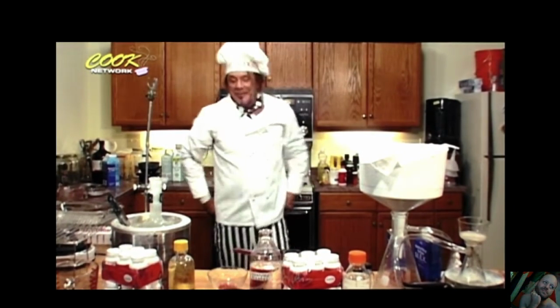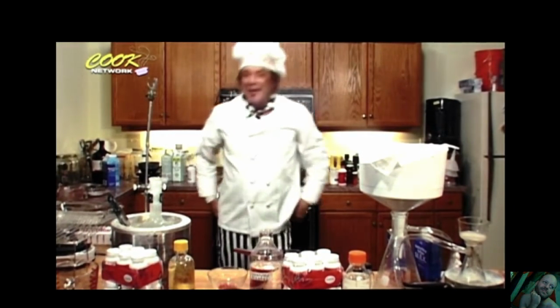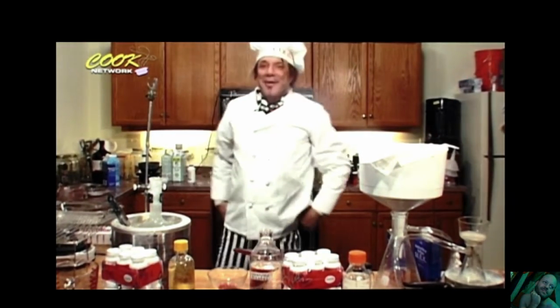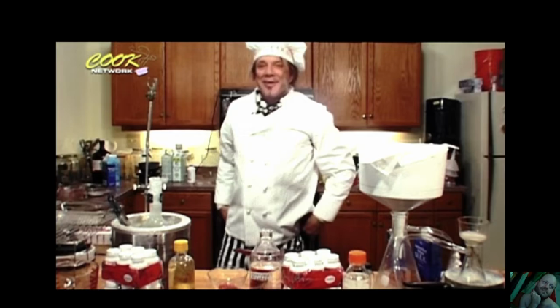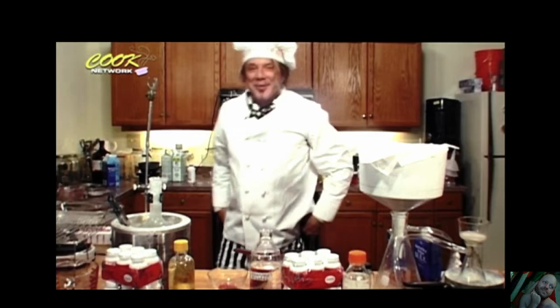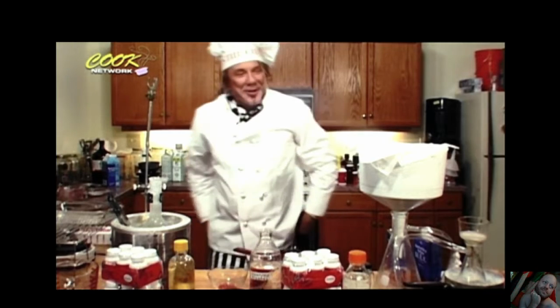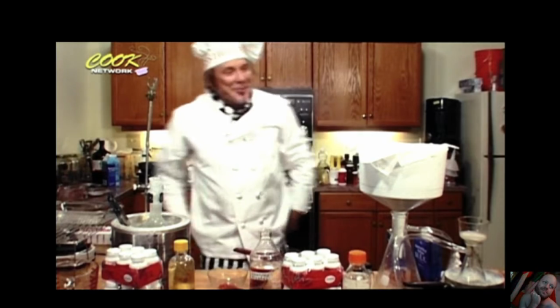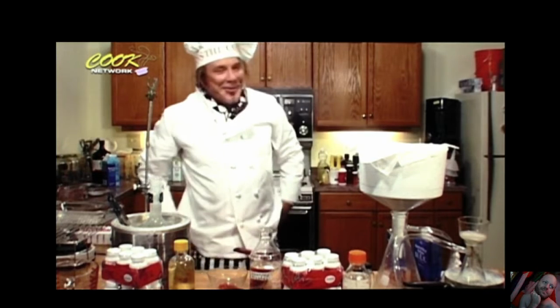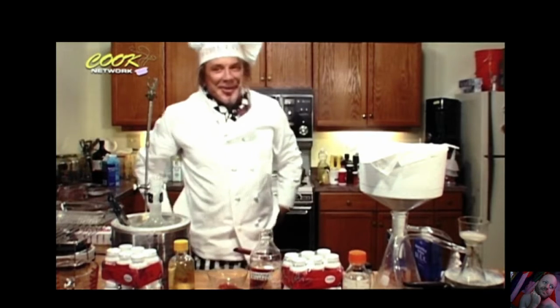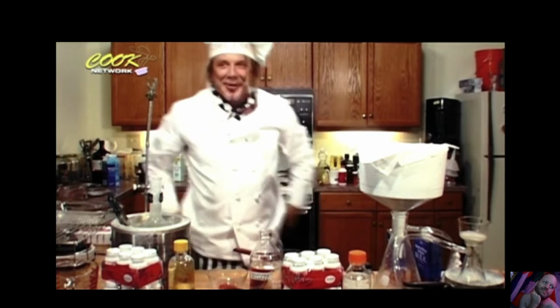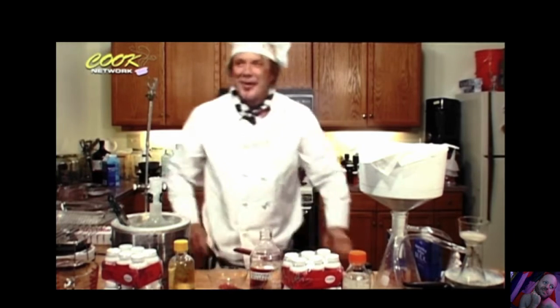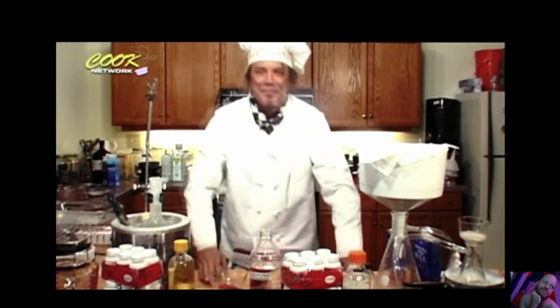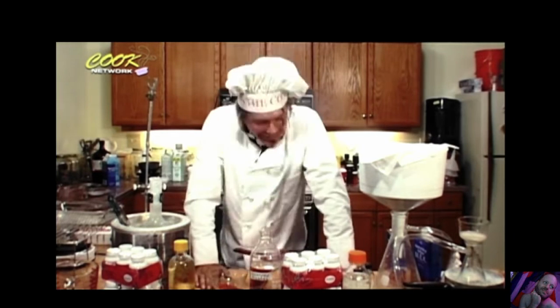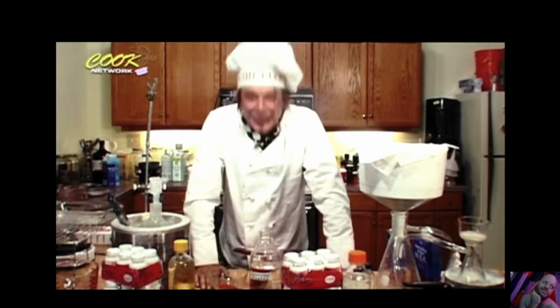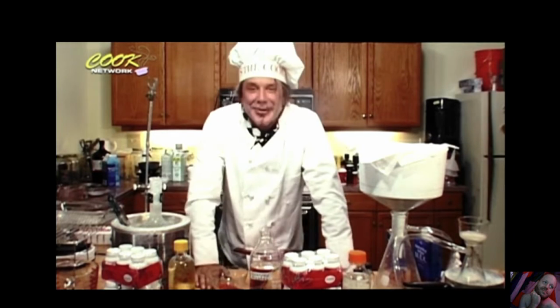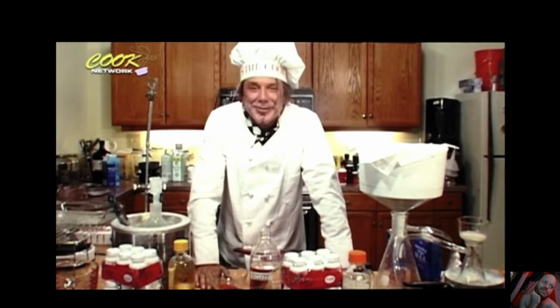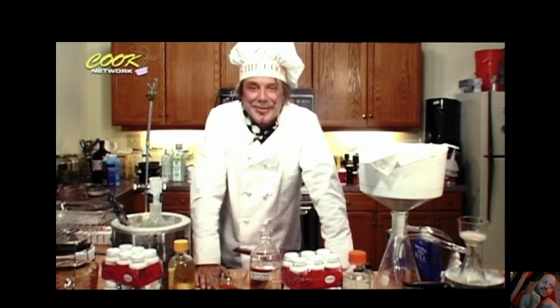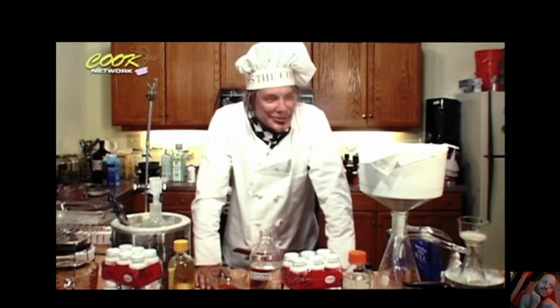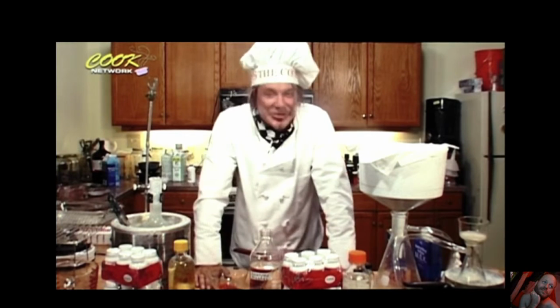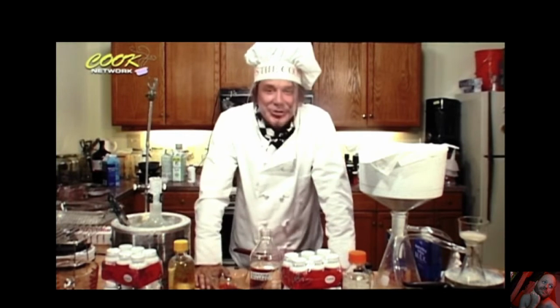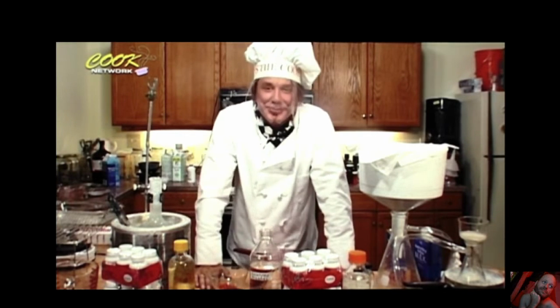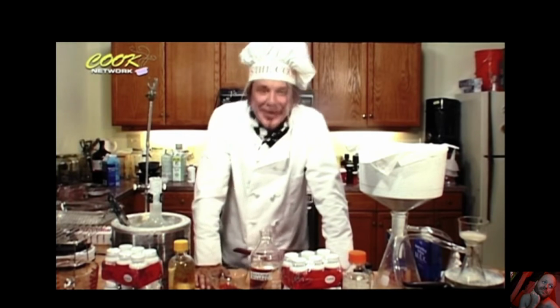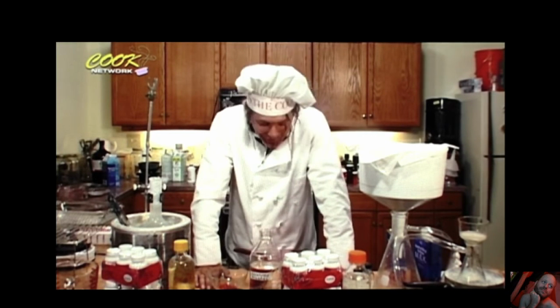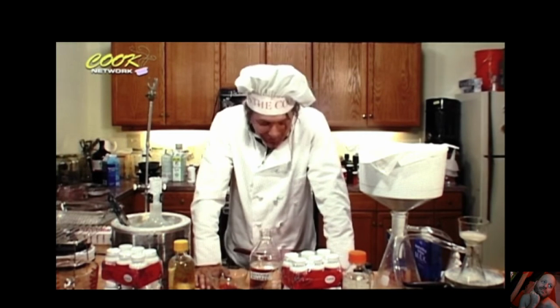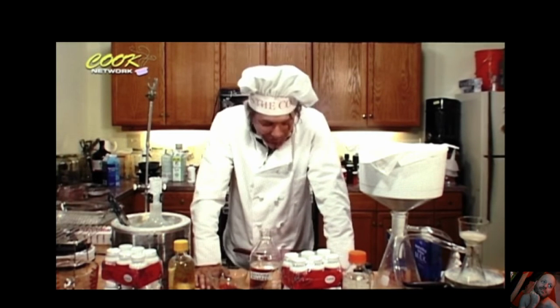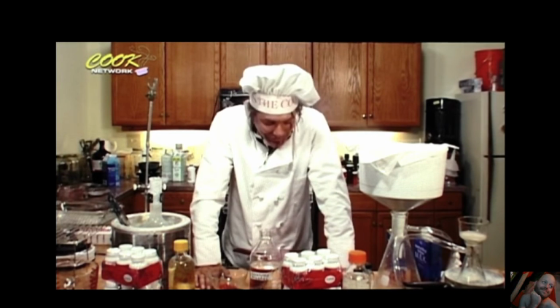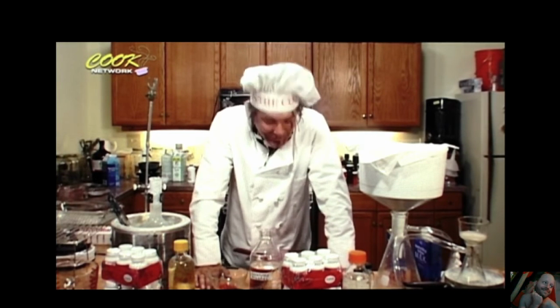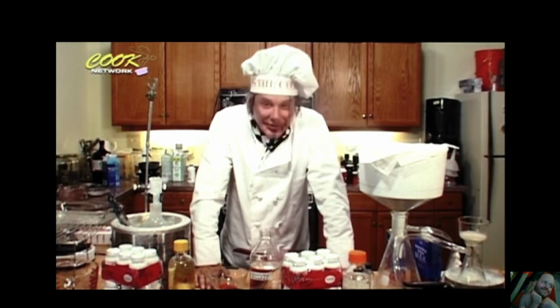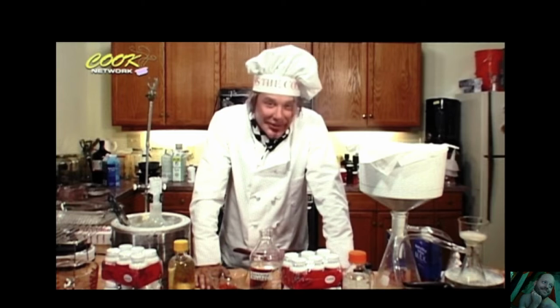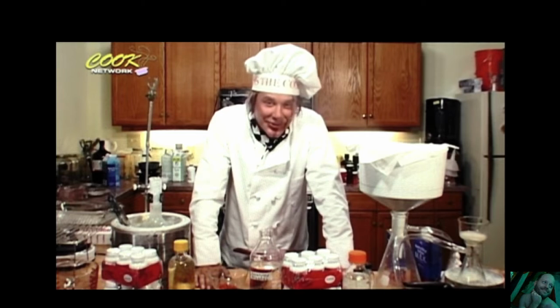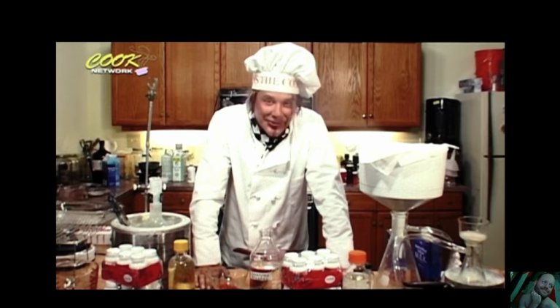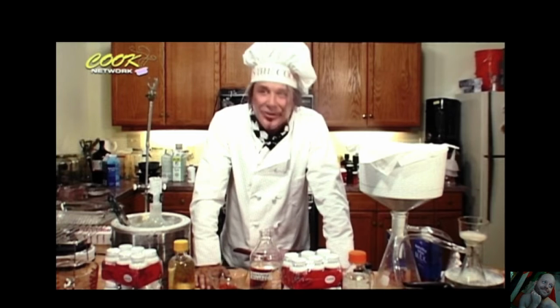Hey, snuck up on me there. Hello, folks. Sure missed you. Today, we got a real hot show for you.